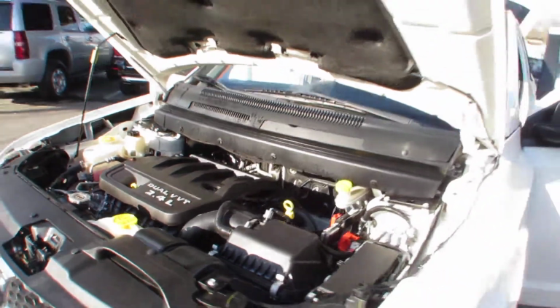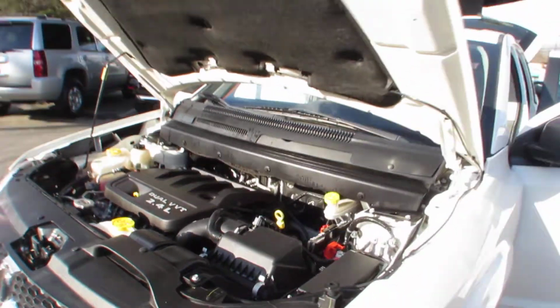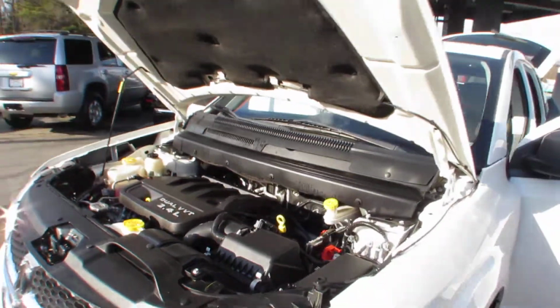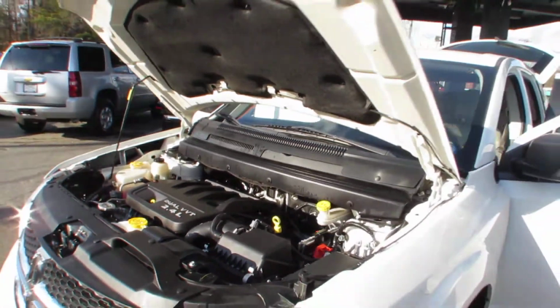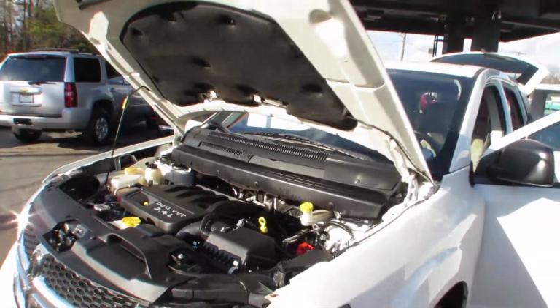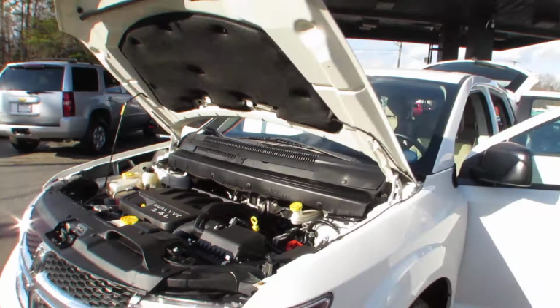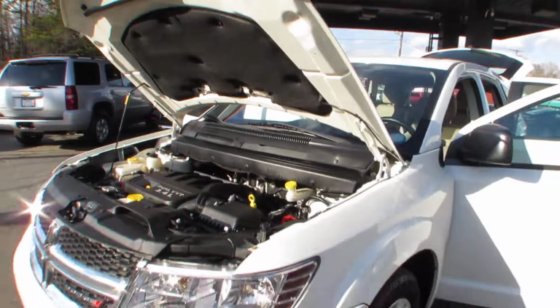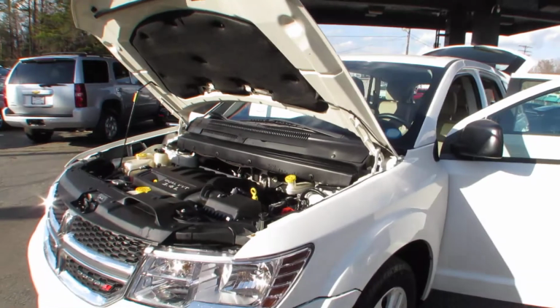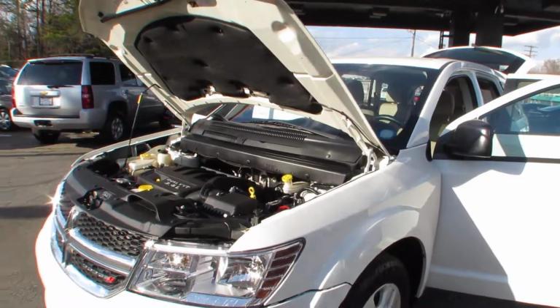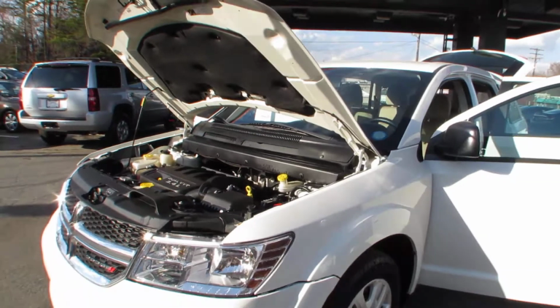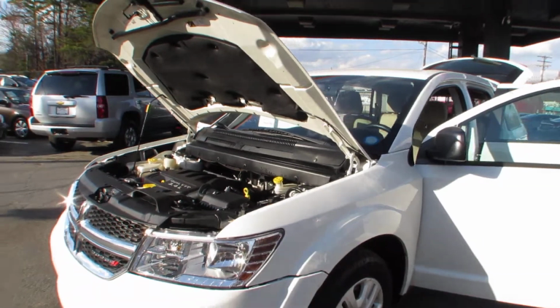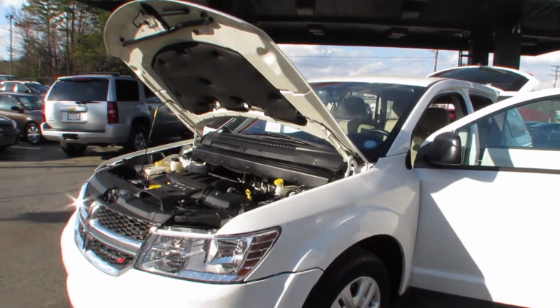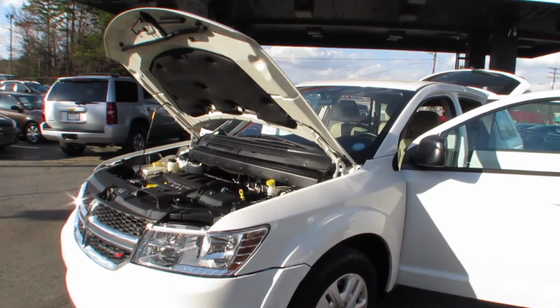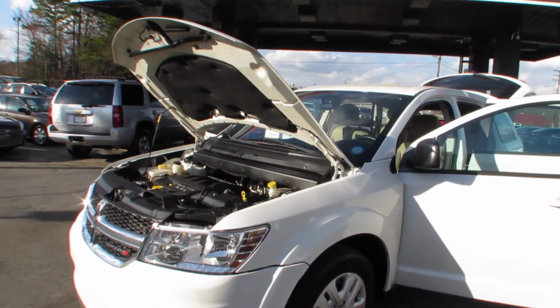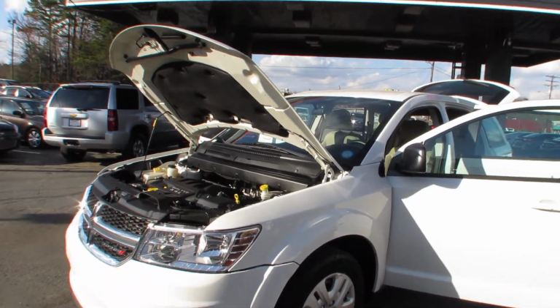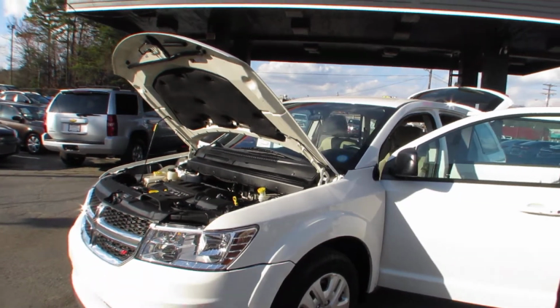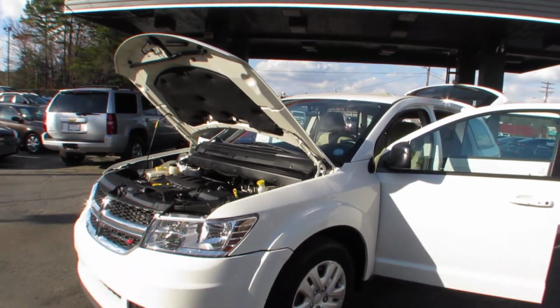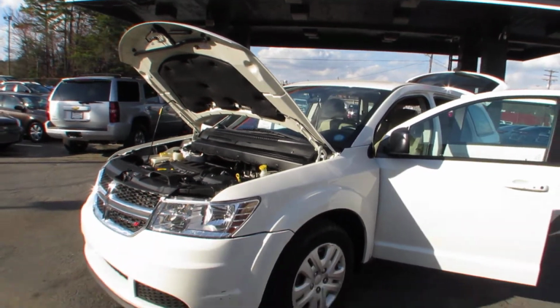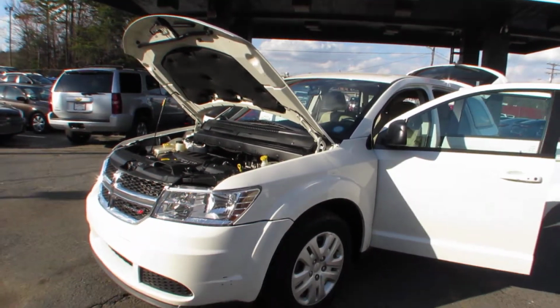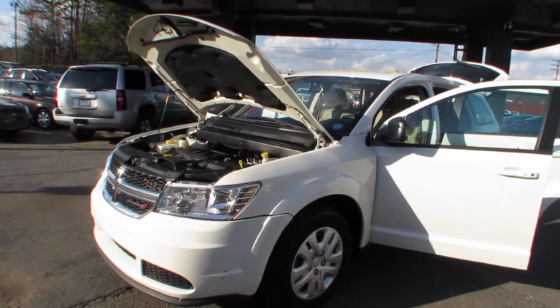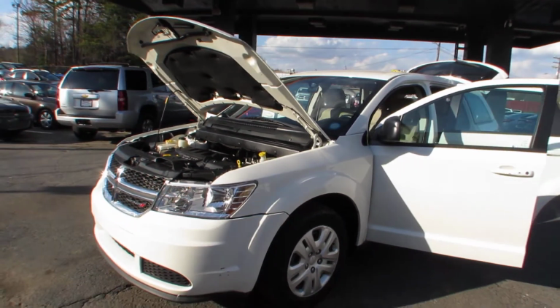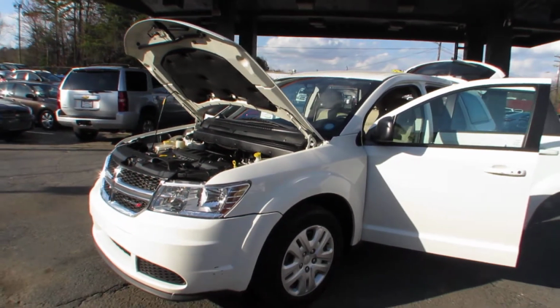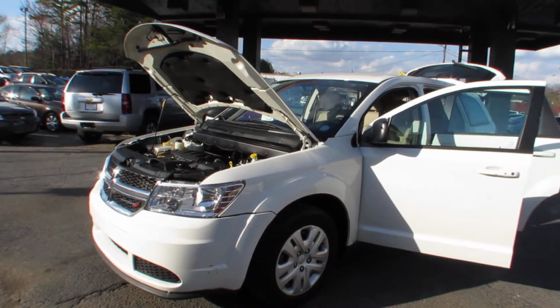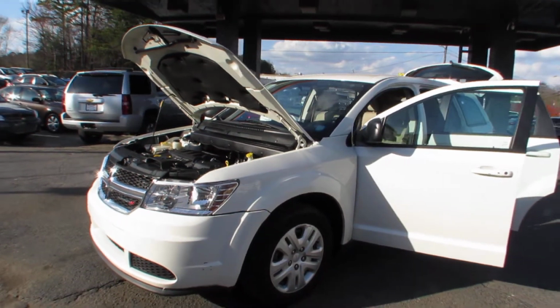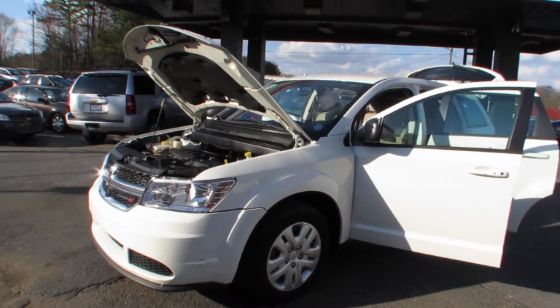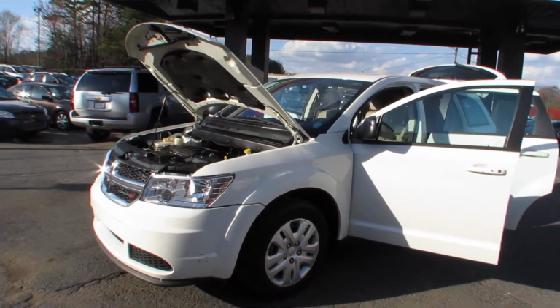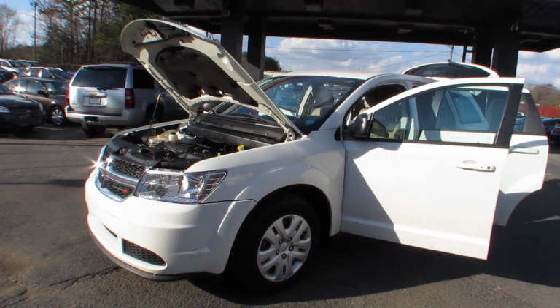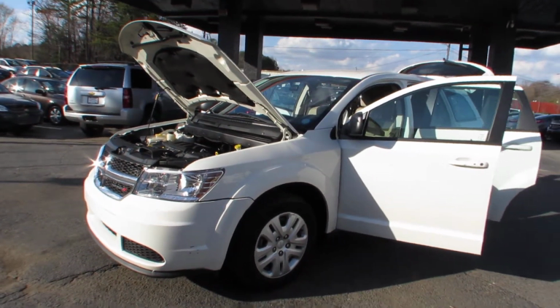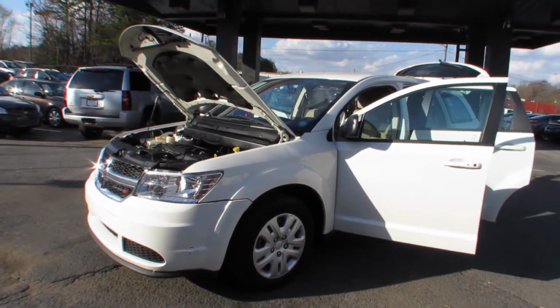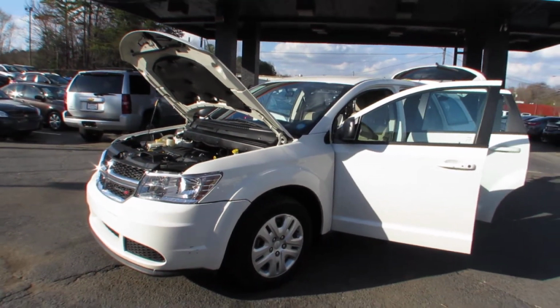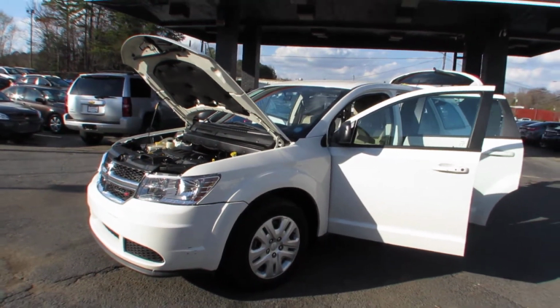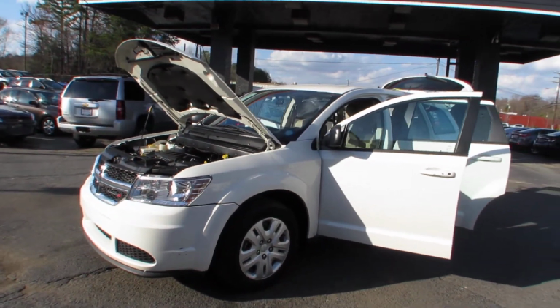Come test drive this Dodge today here at Auto Selection of Charlotte, or give us a call at 980-406-3020.